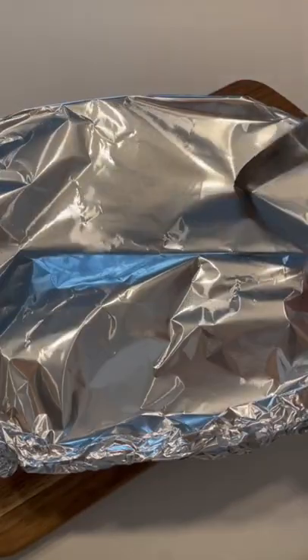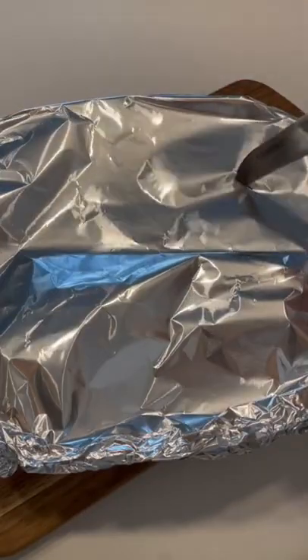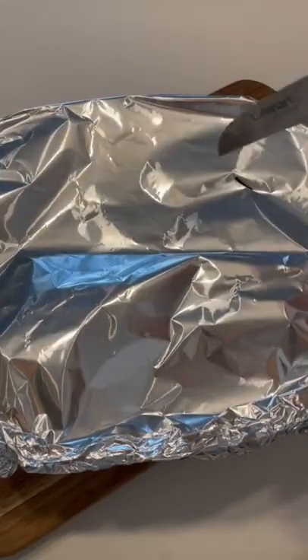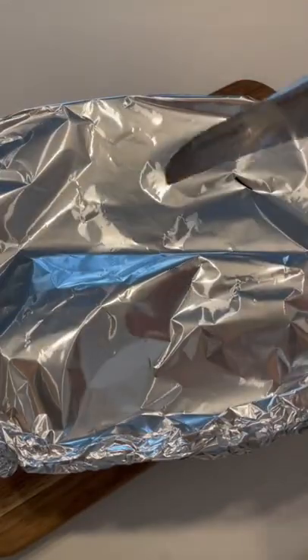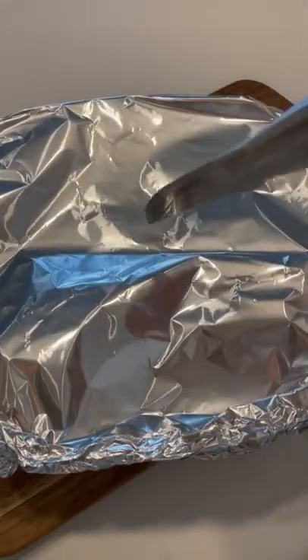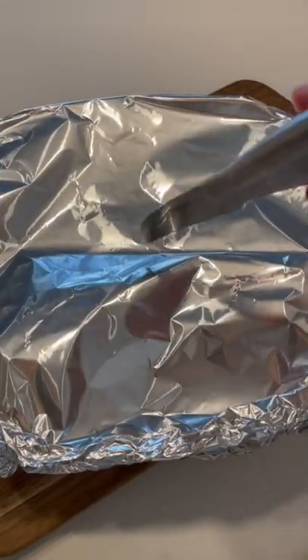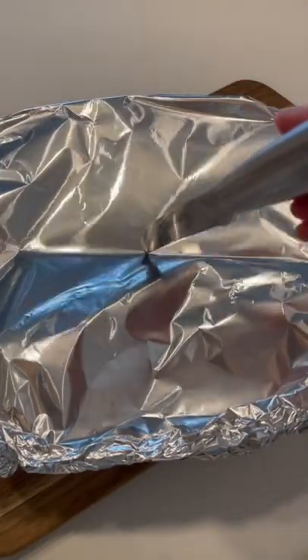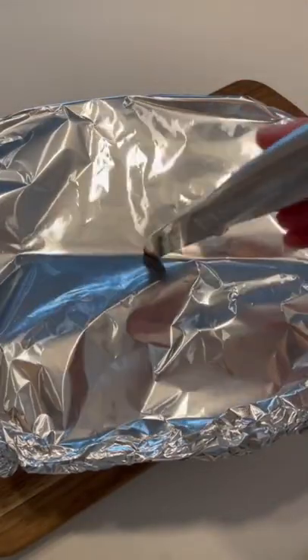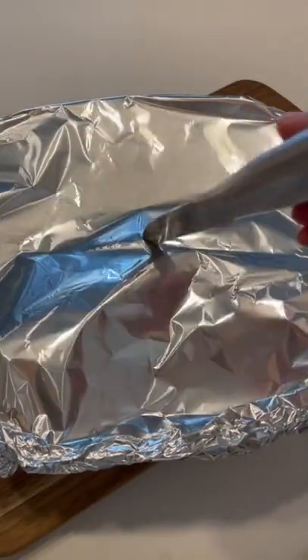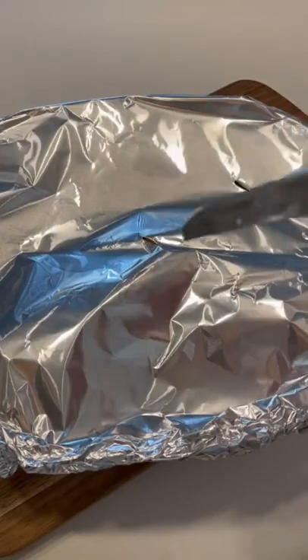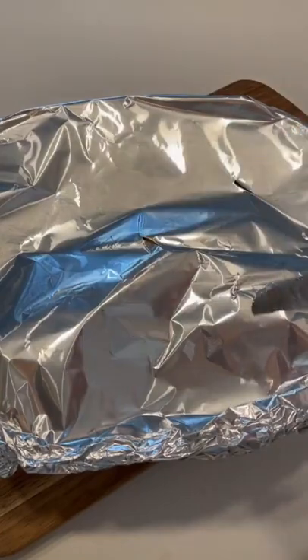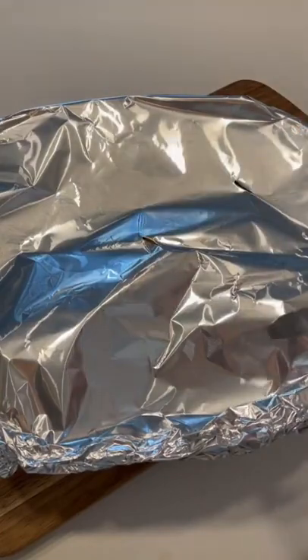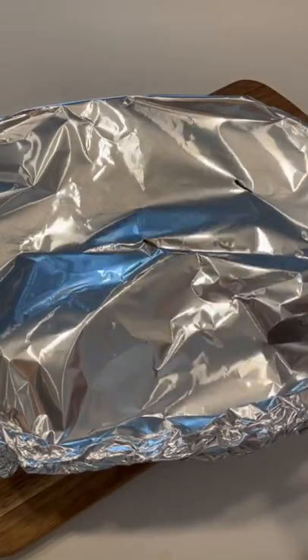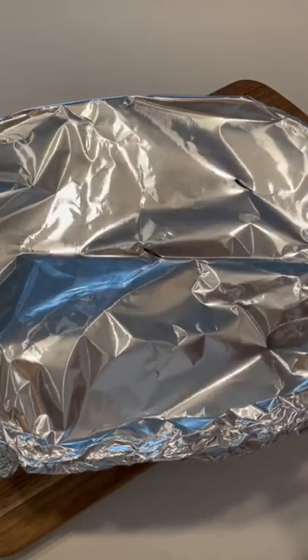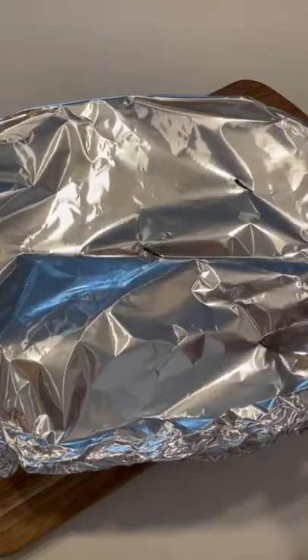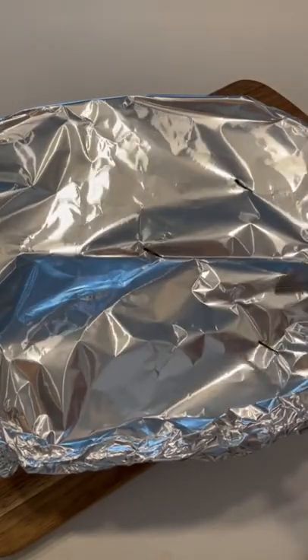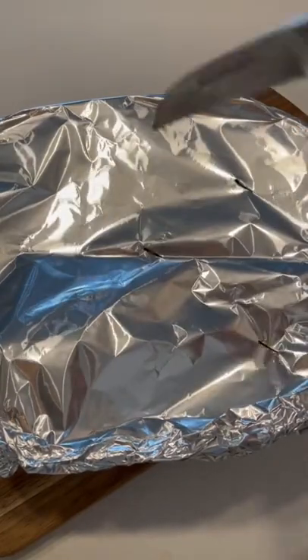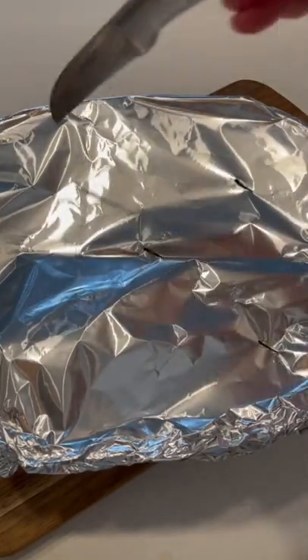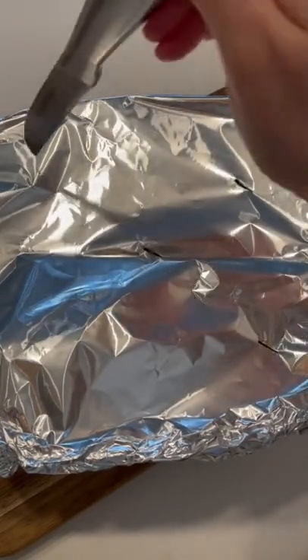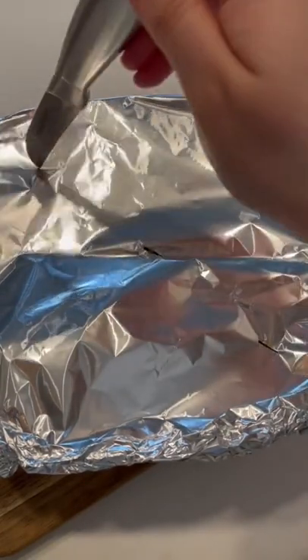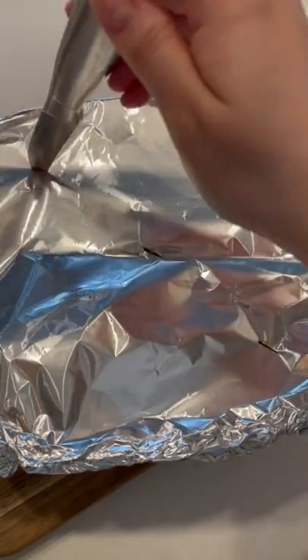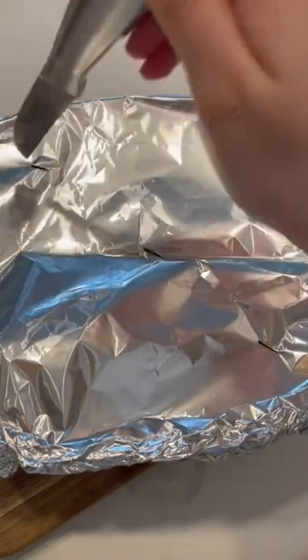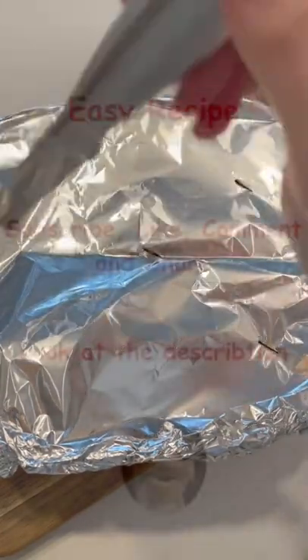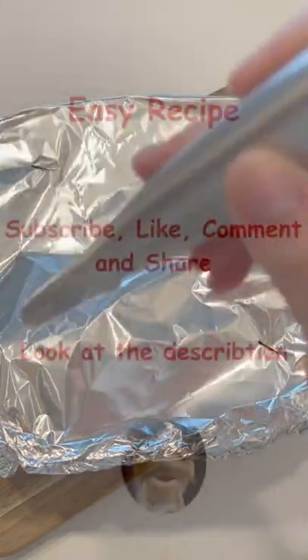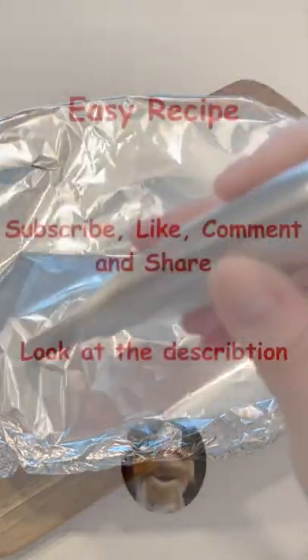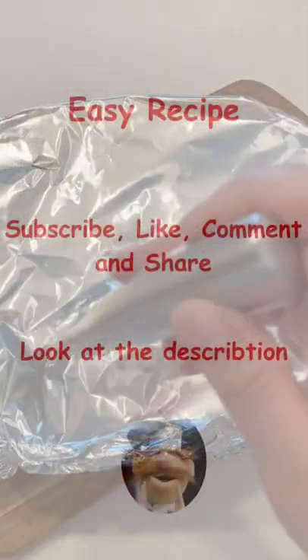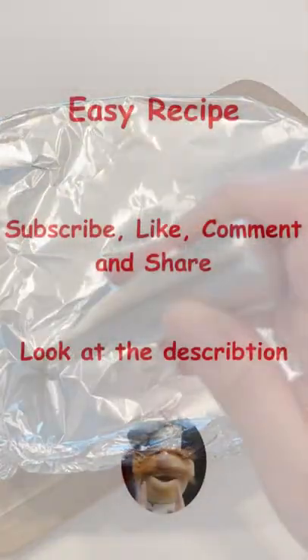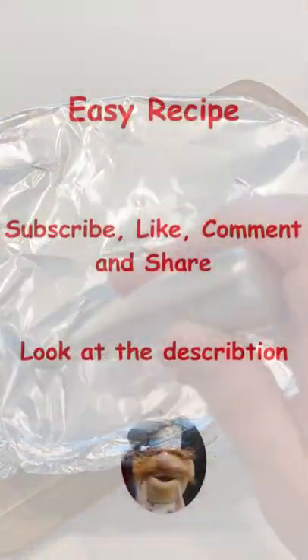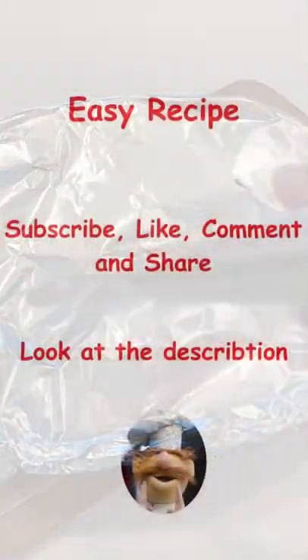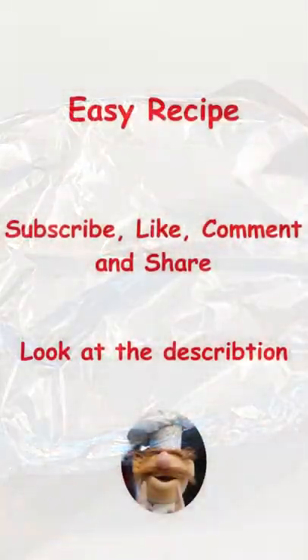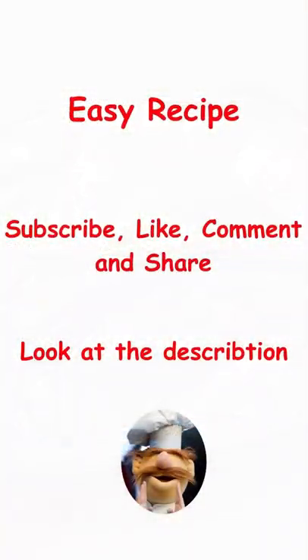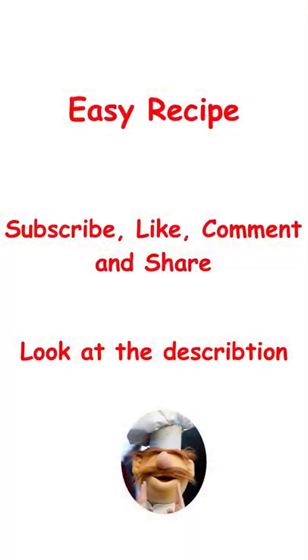Ladle this into bakeware or Corningware, cover with aluminum foil, and bake at 350°F — covered for one hour, then uncovered for 40 minutes.